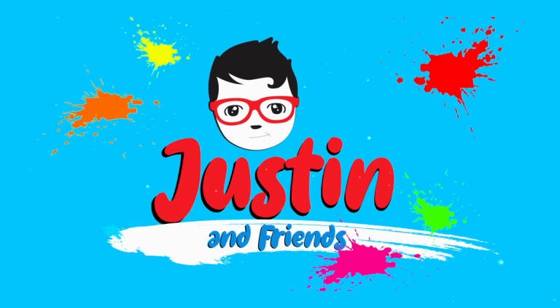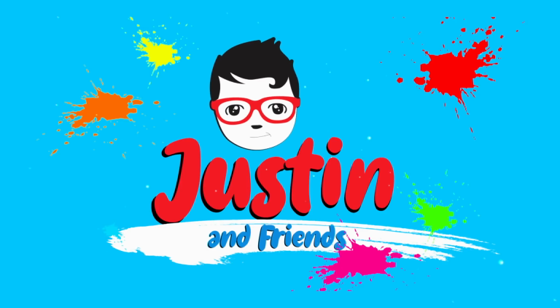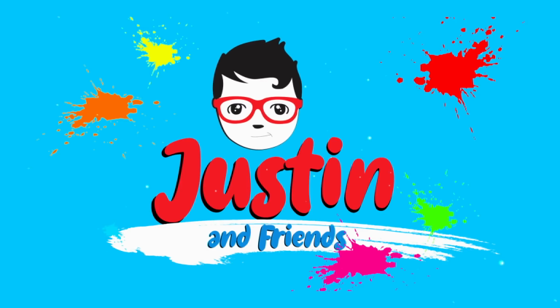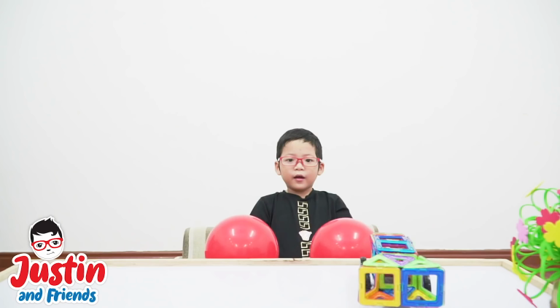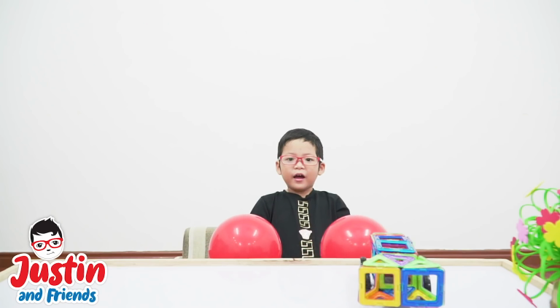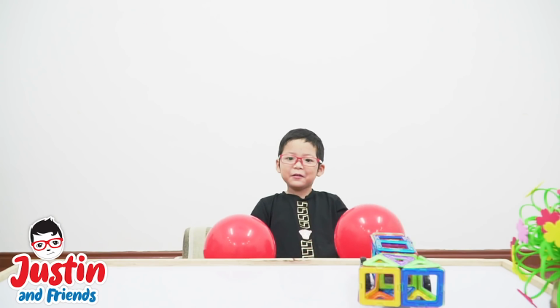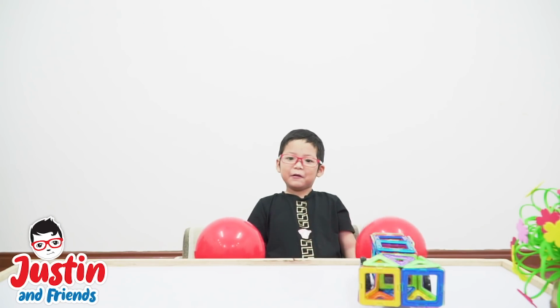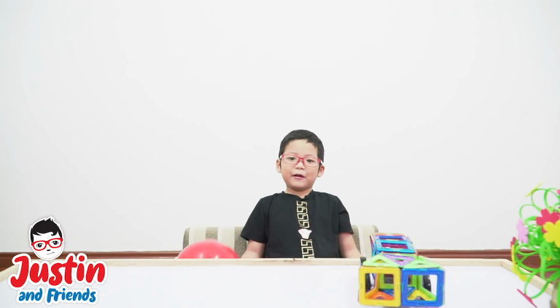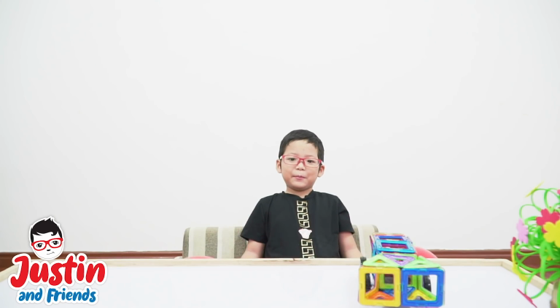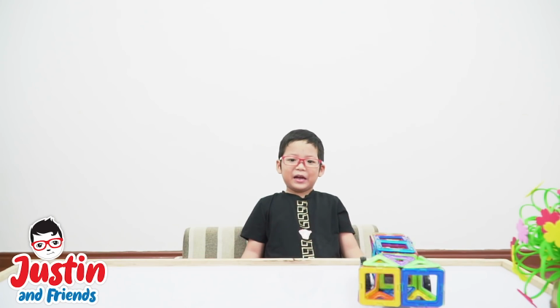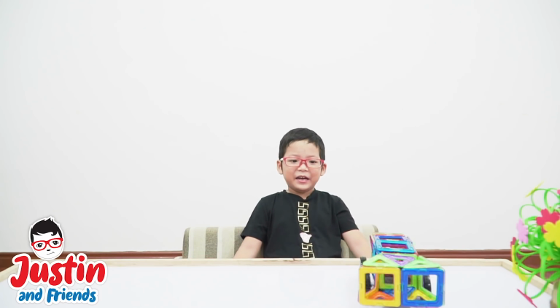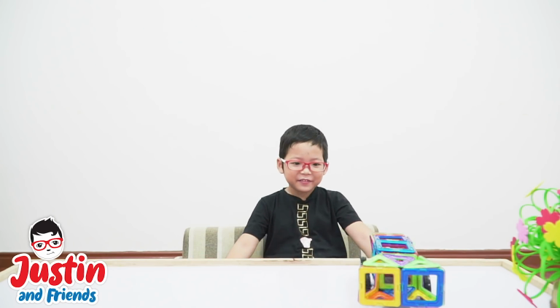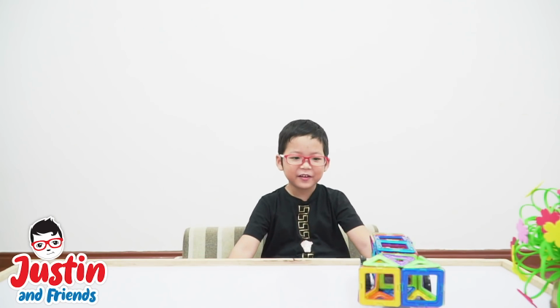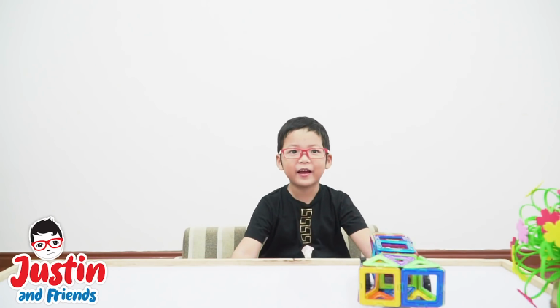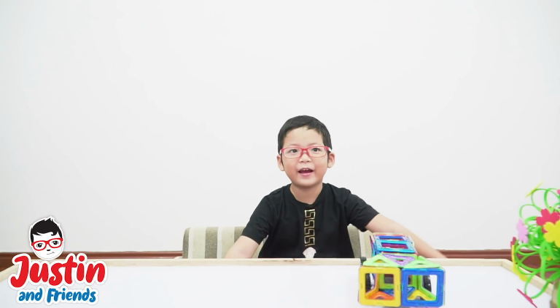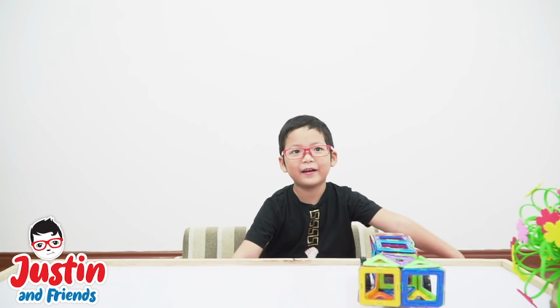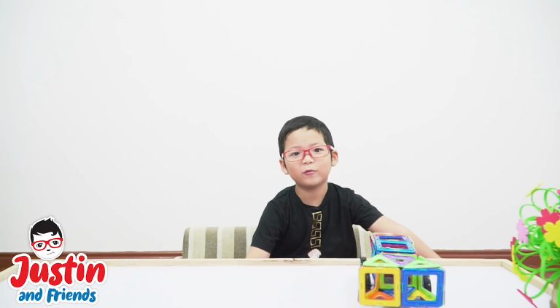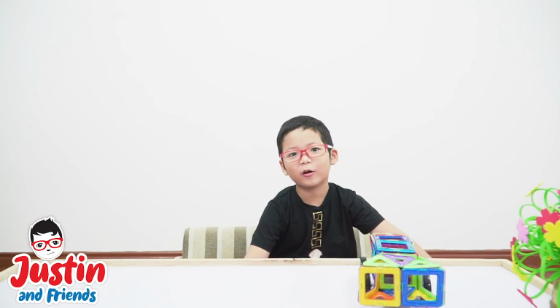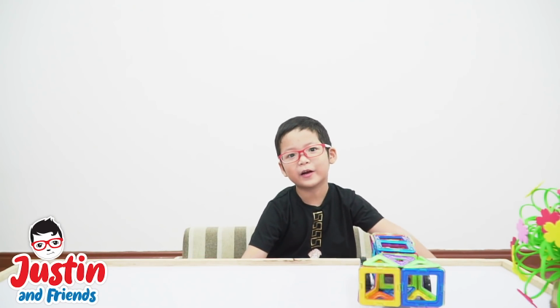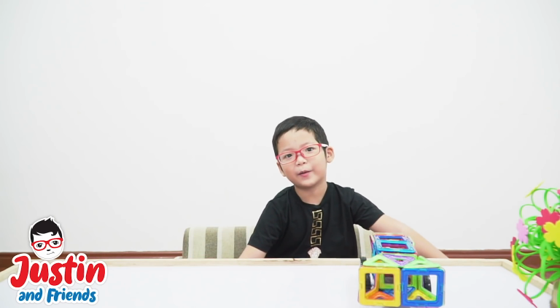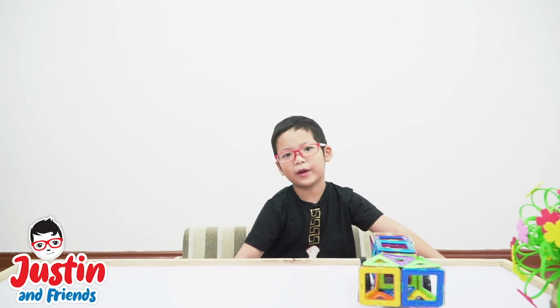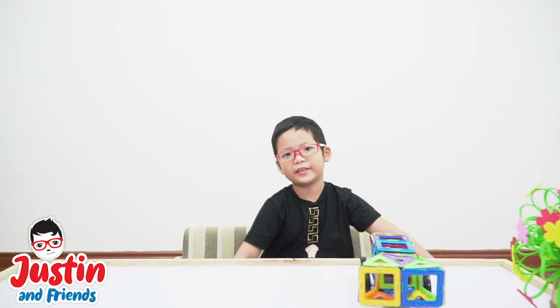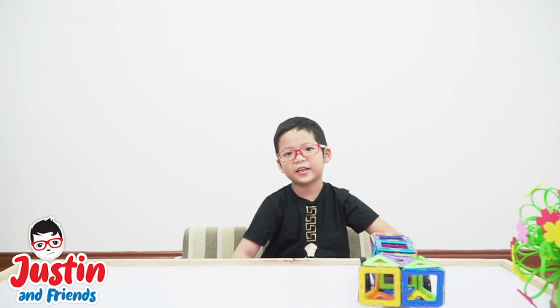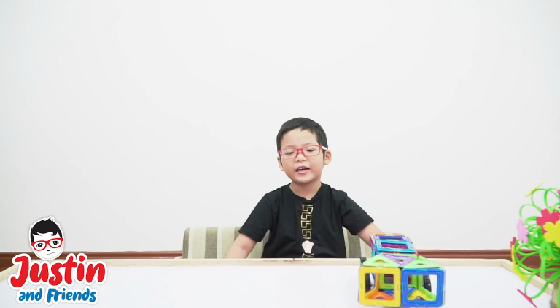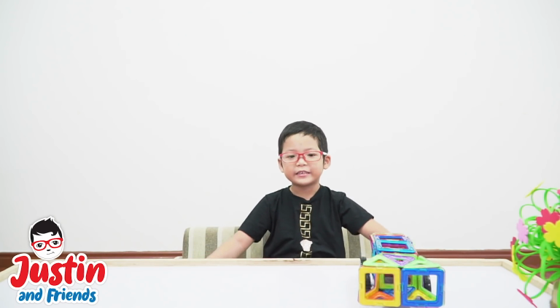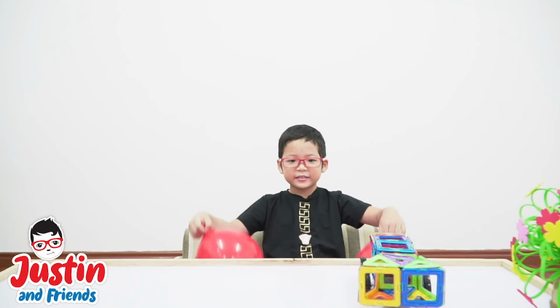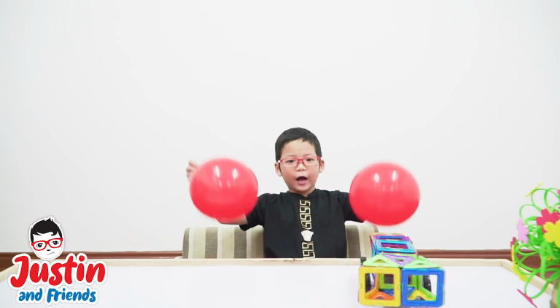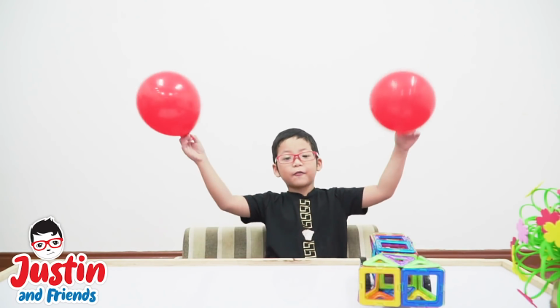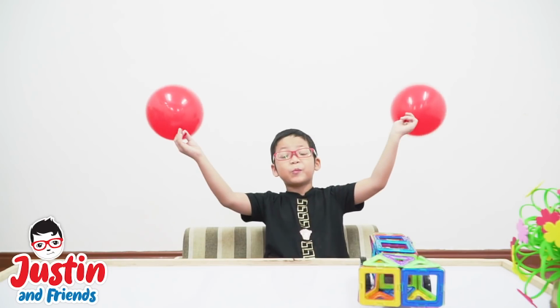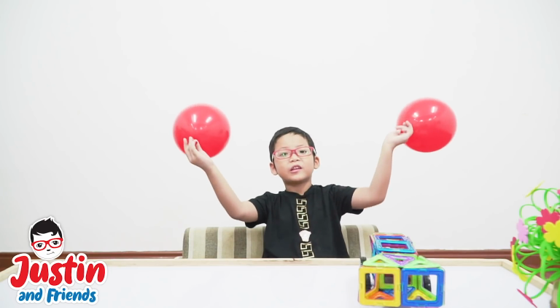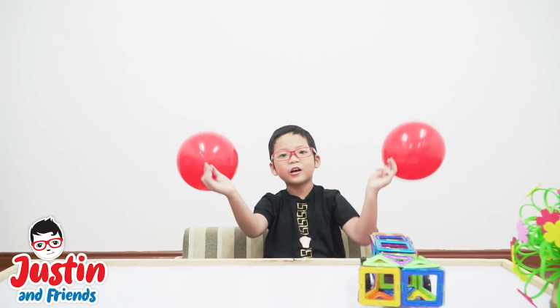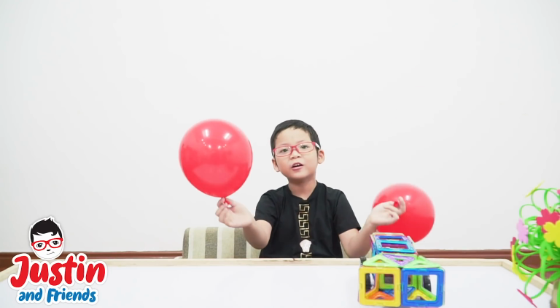Hello everybody! Today we're going to make science with a balloon!